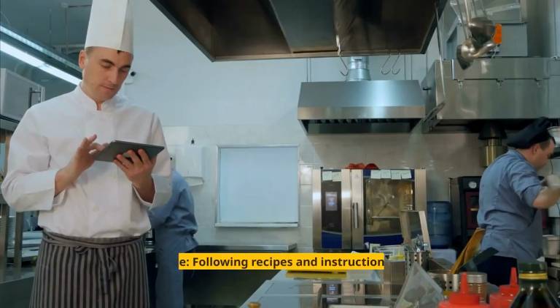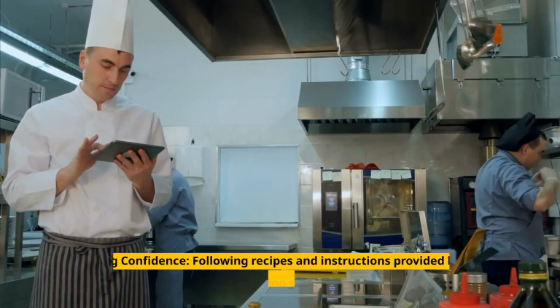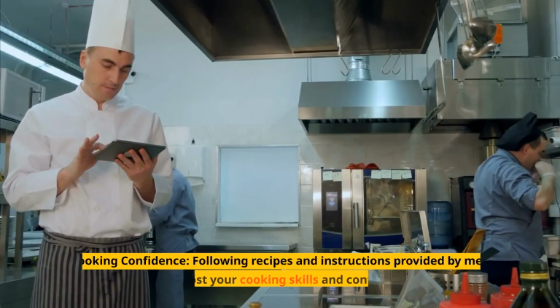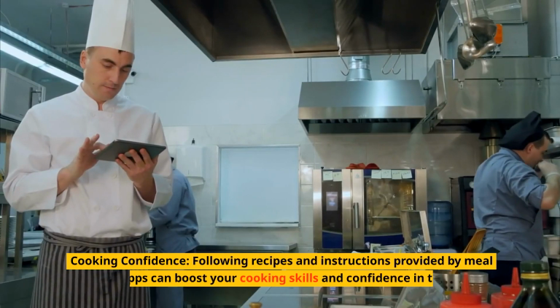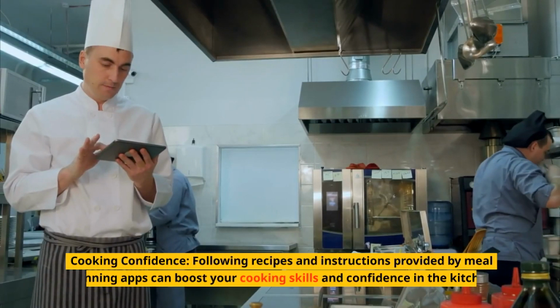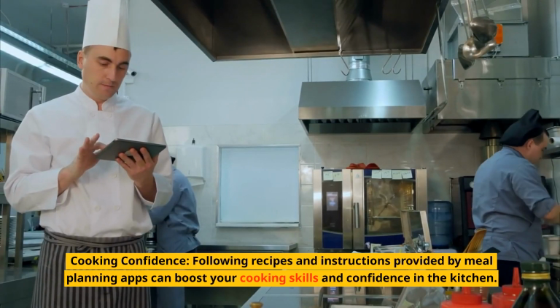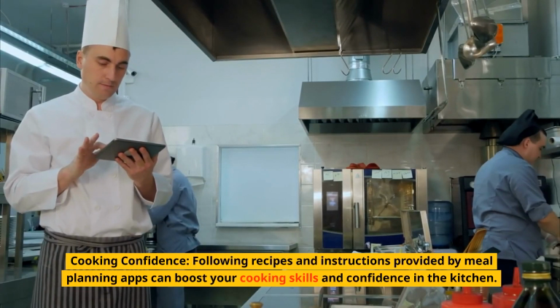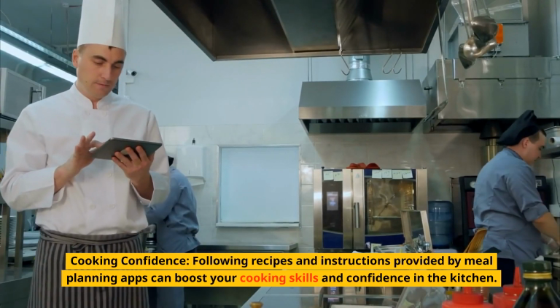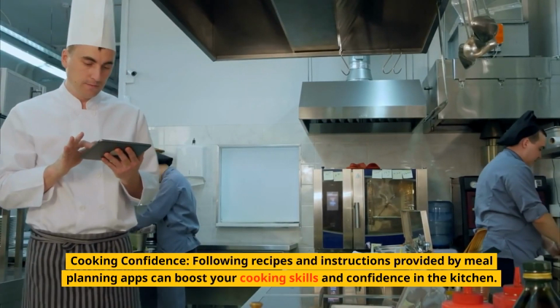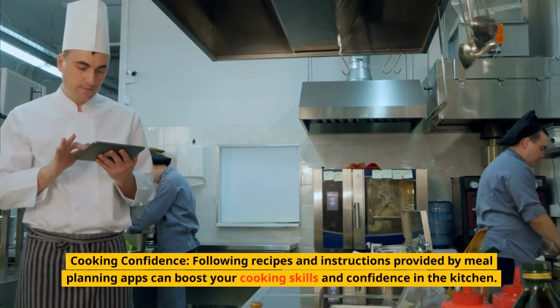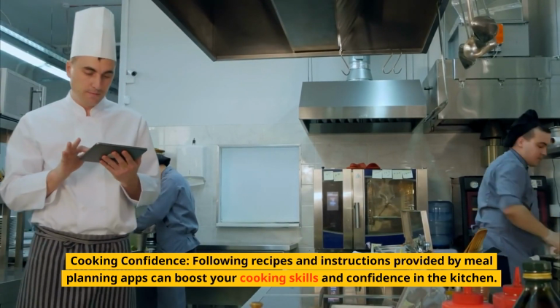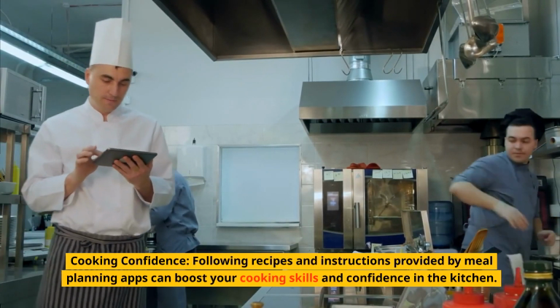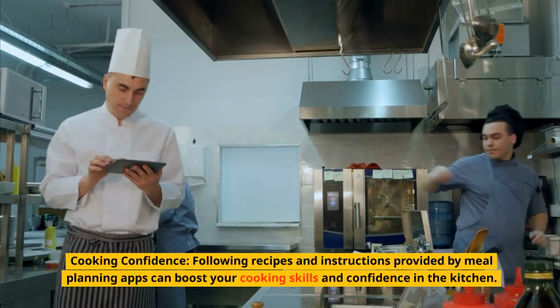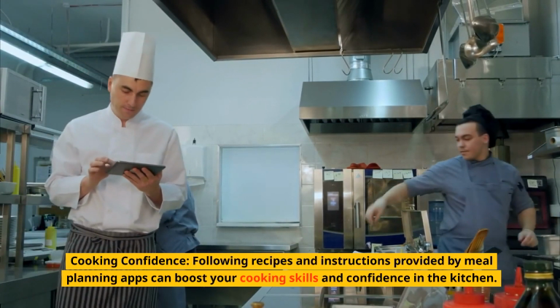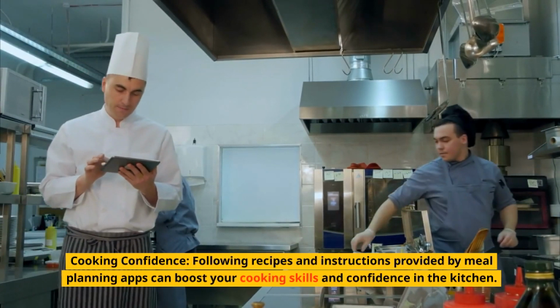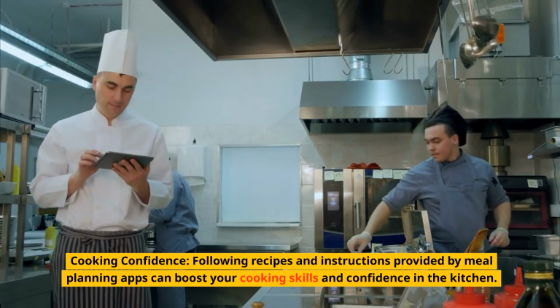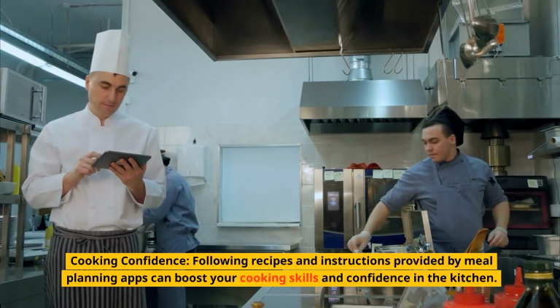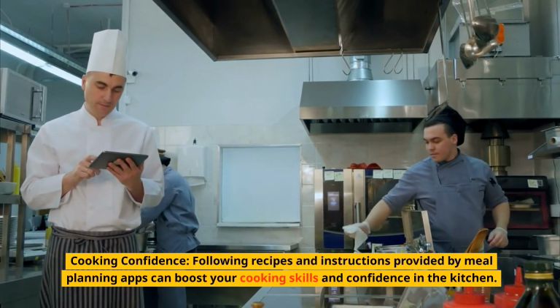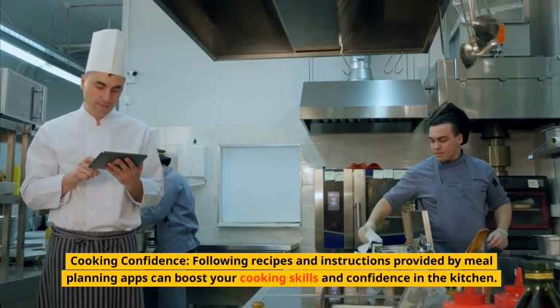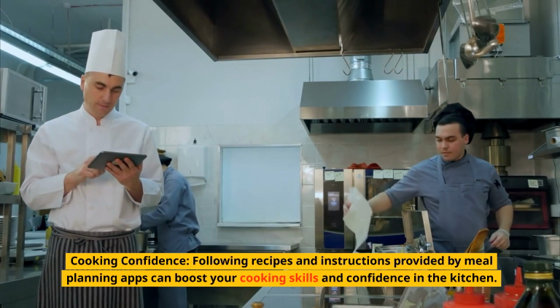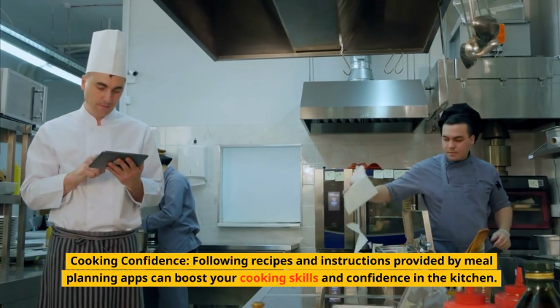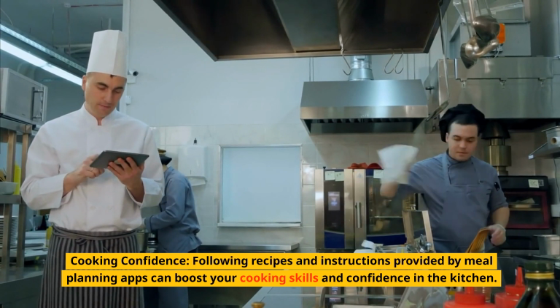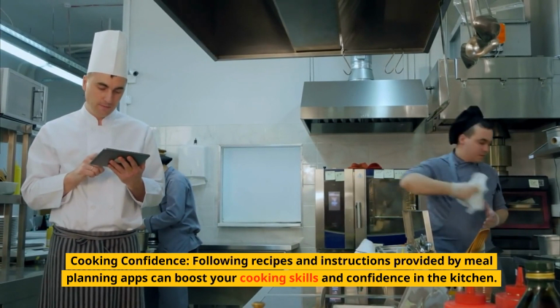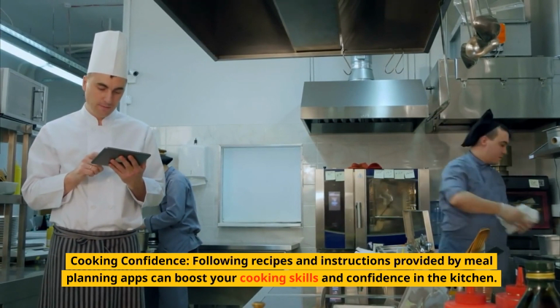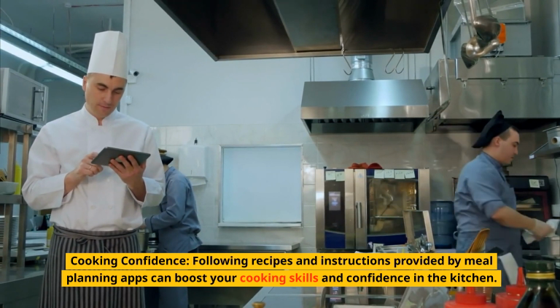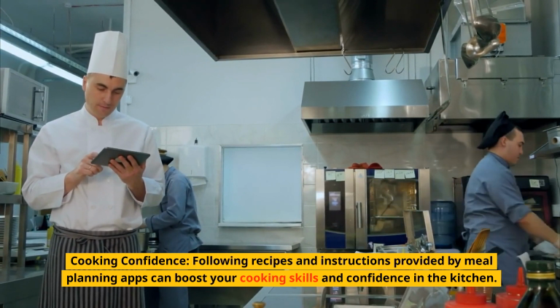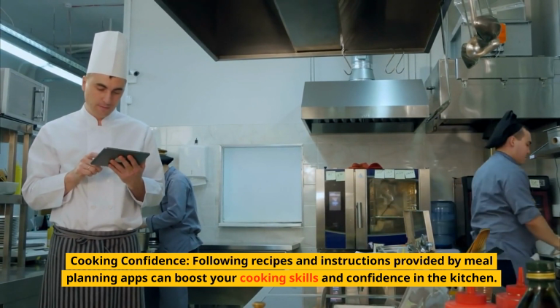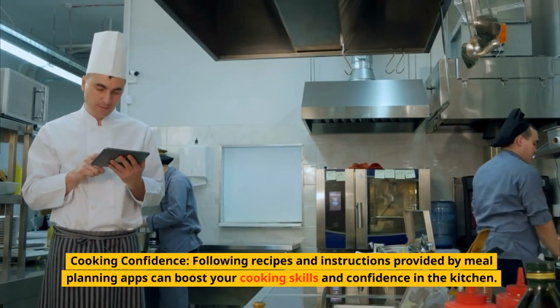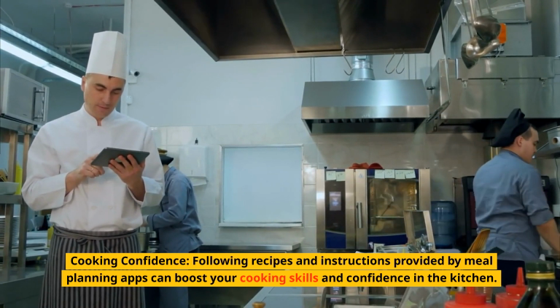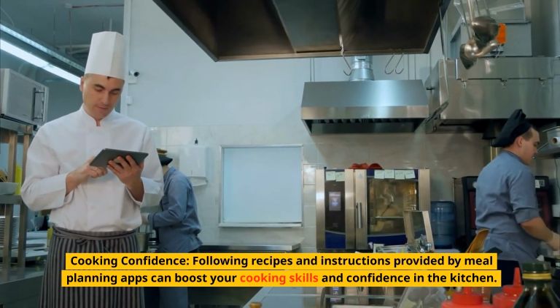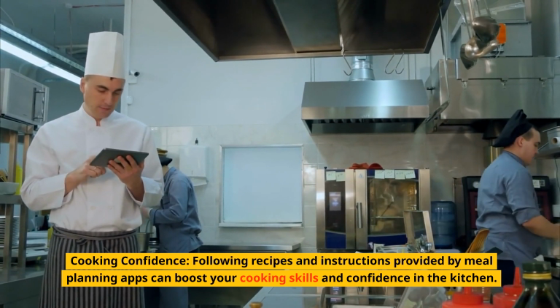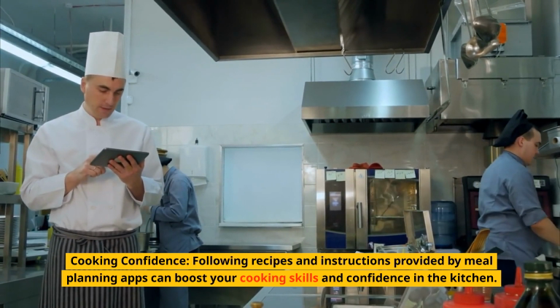Cooking confidence. Following recipes and instructions provided by meal planning apps can boost your cooking skills and confidence in the kitchen.